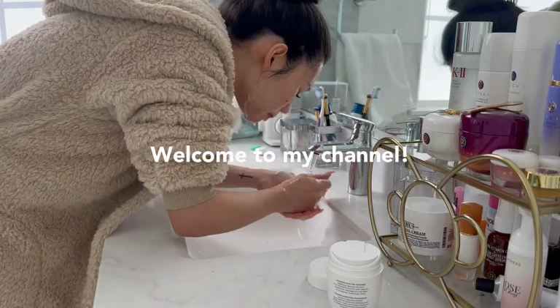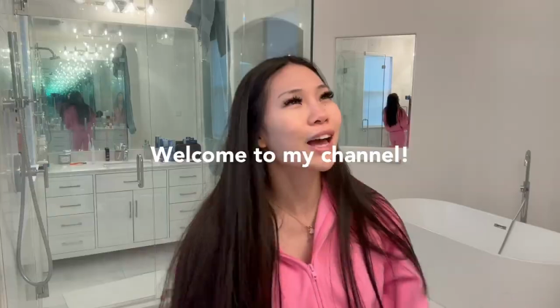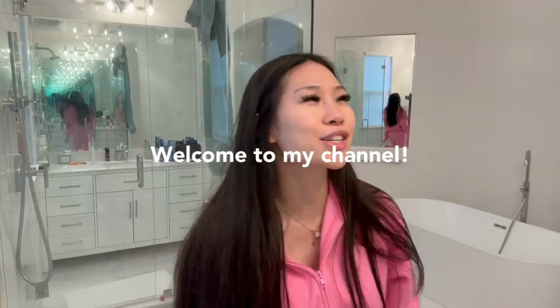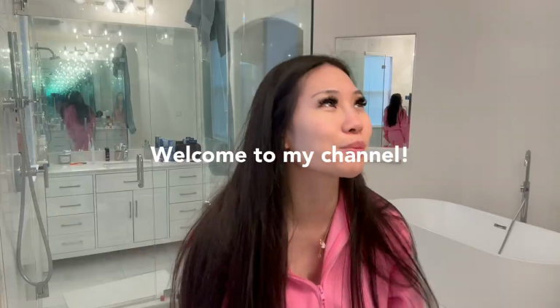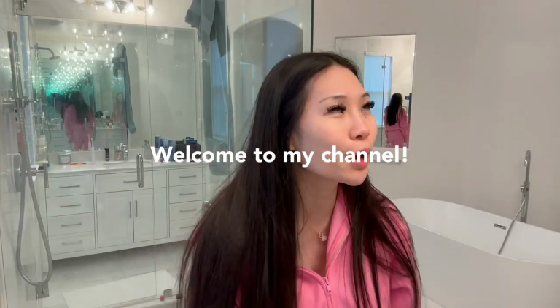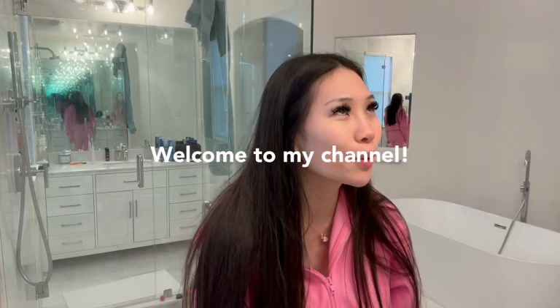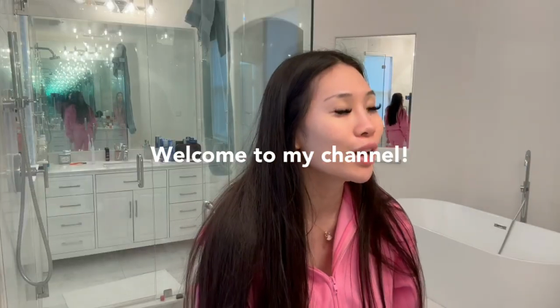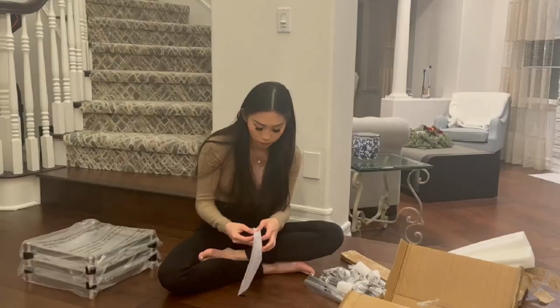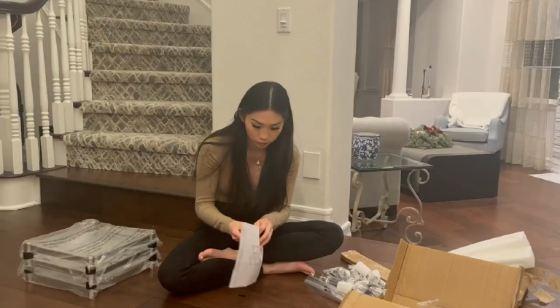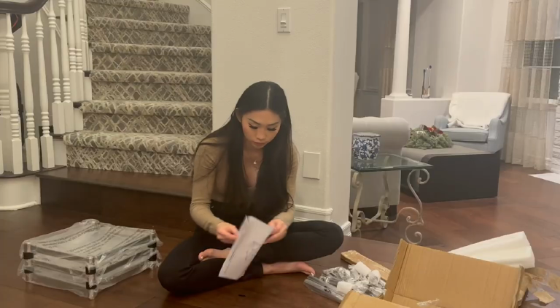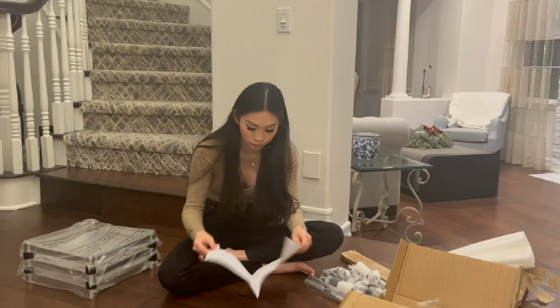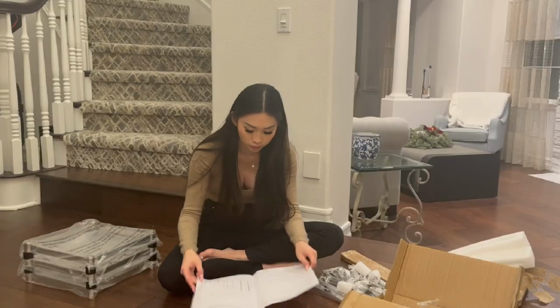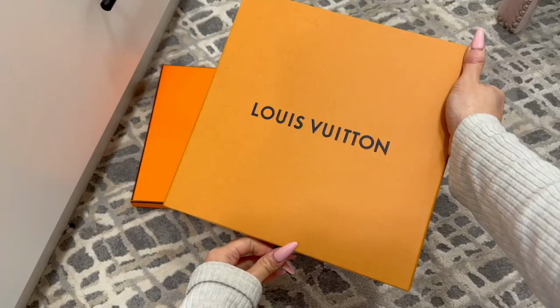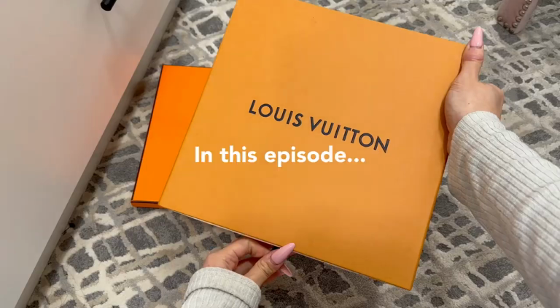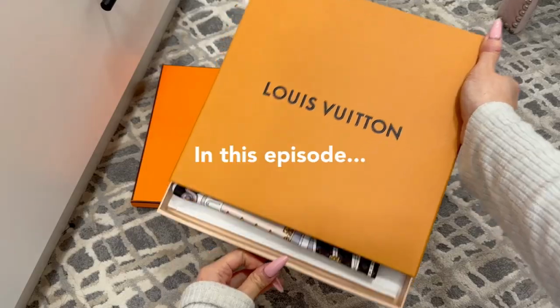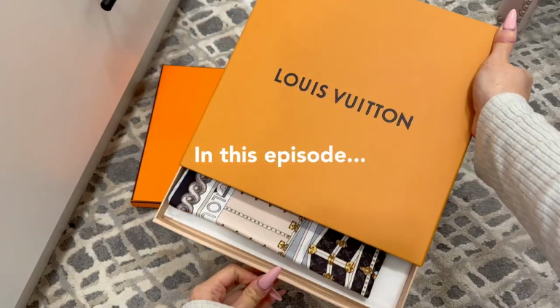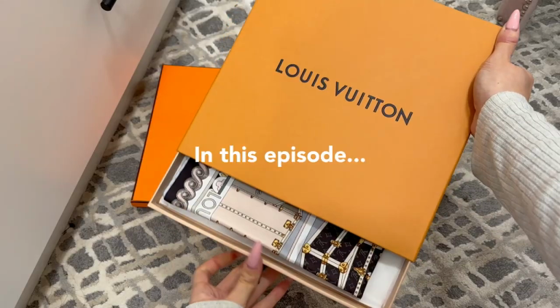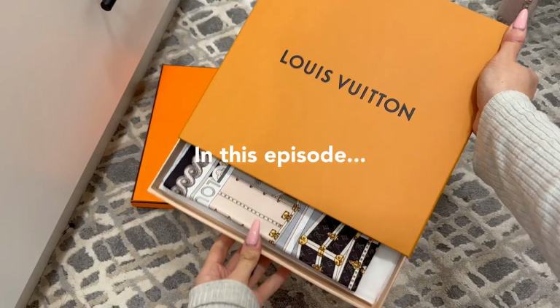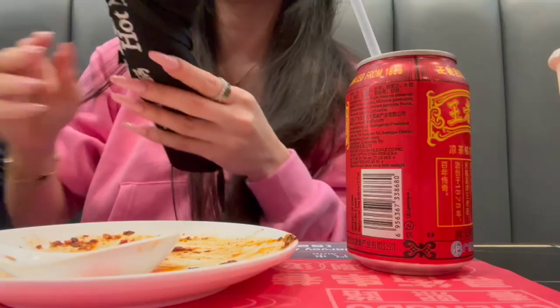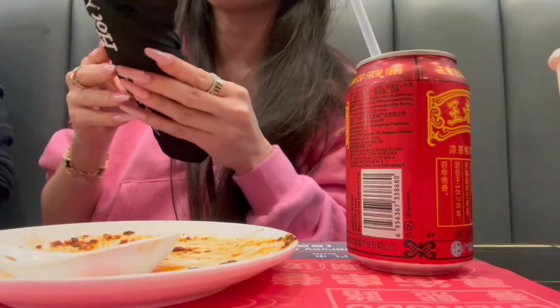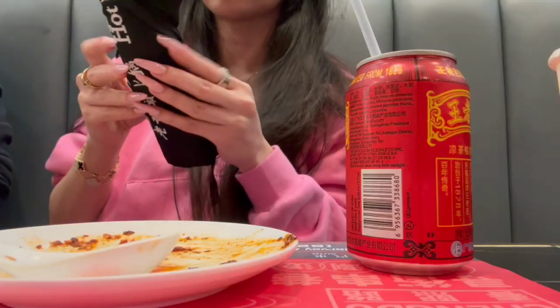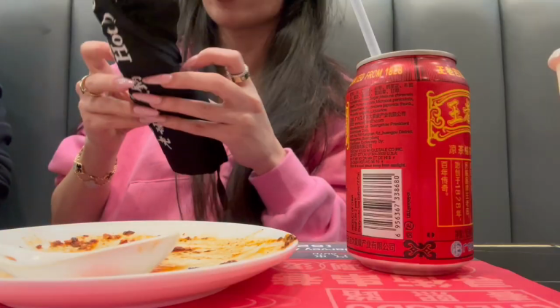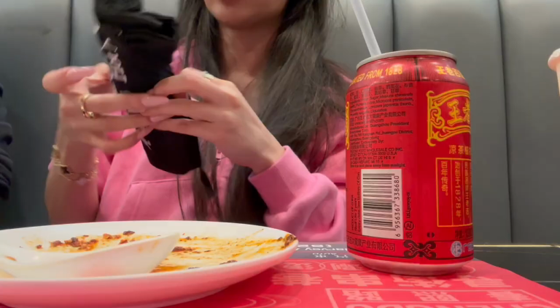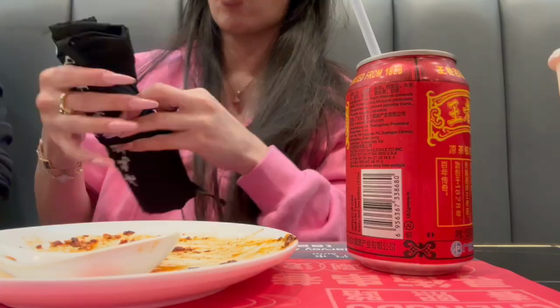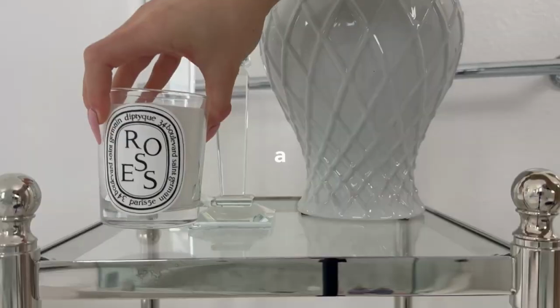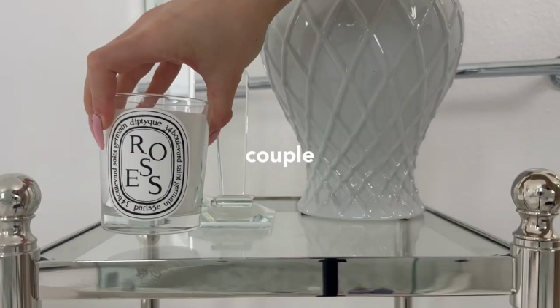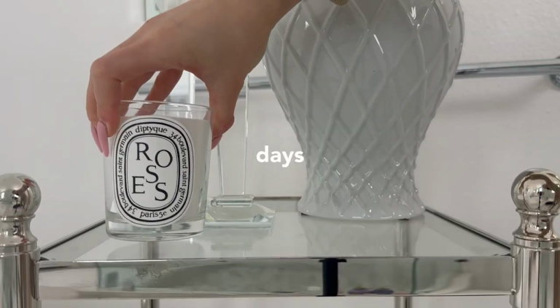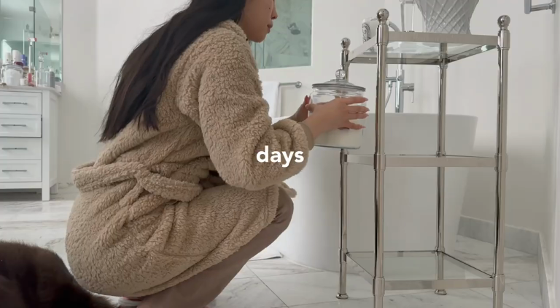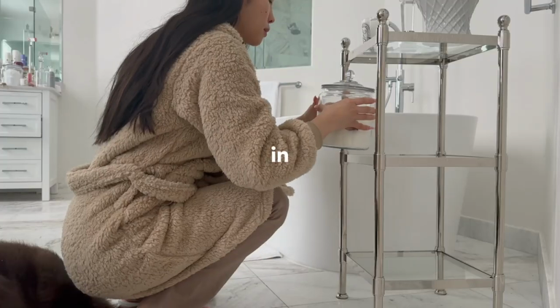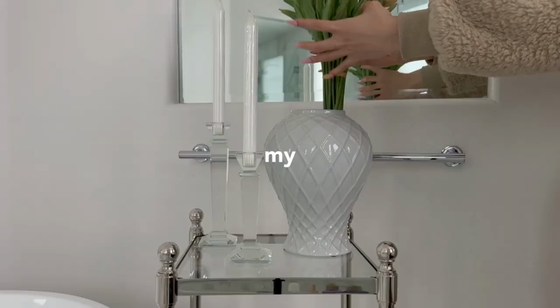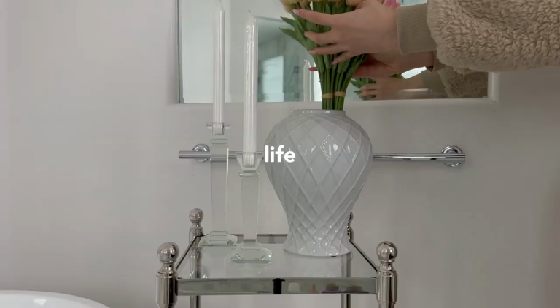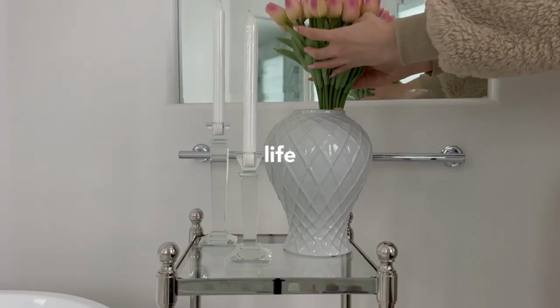Hi friends, welcome back to my channel. In this episode, I'll be taking you through a couple days in my life.